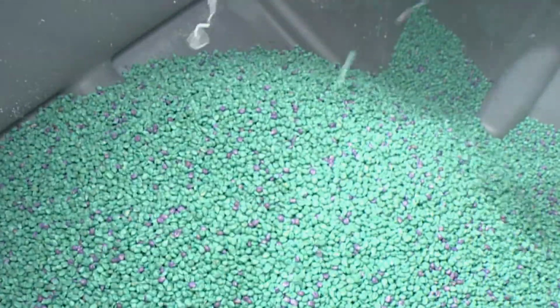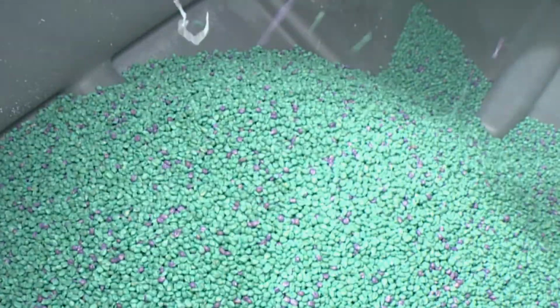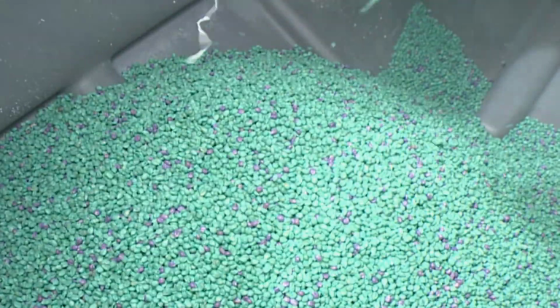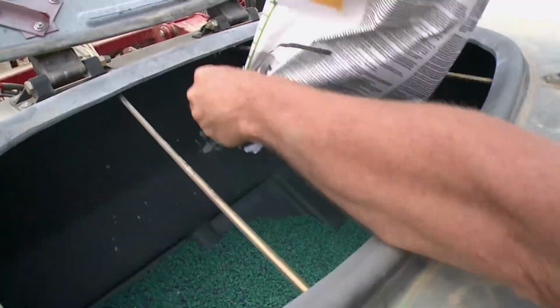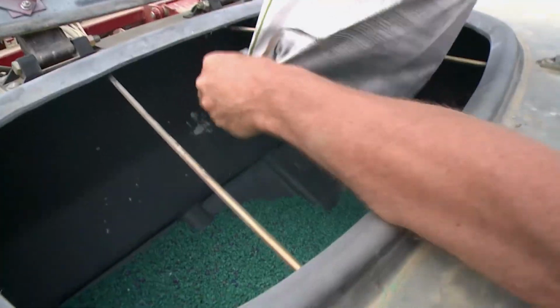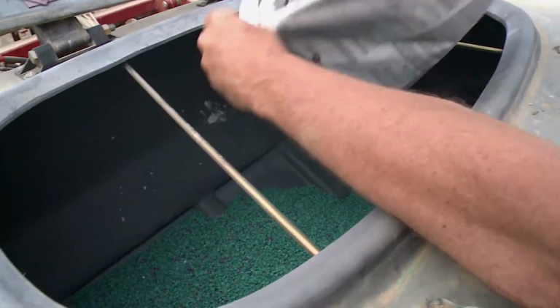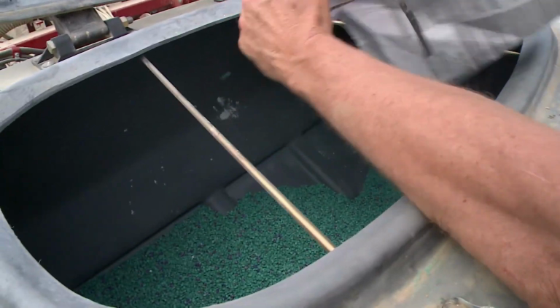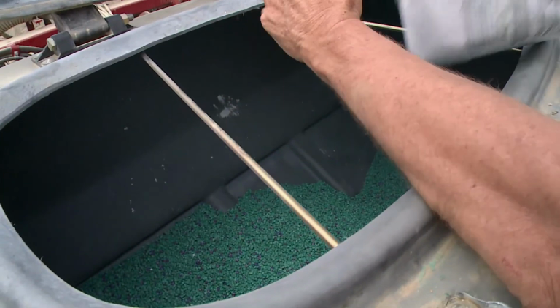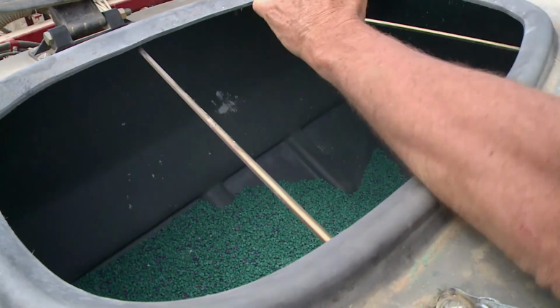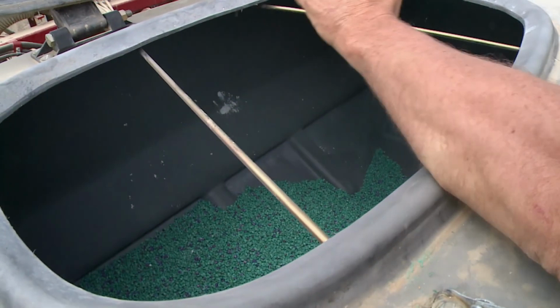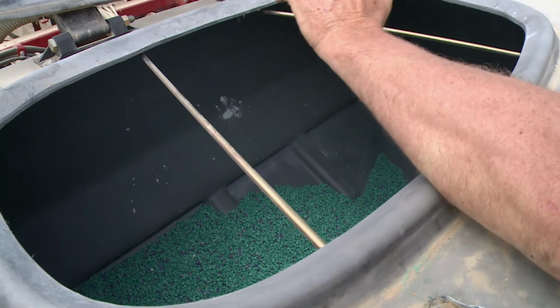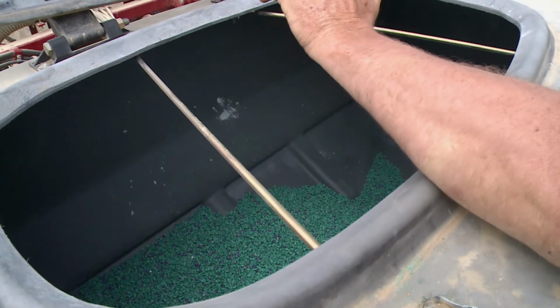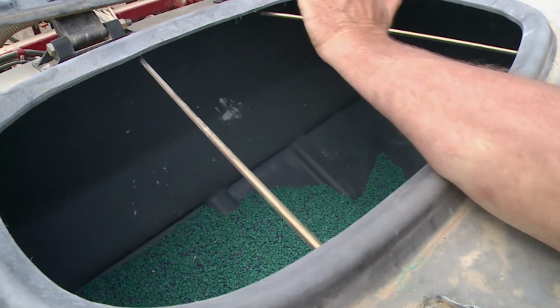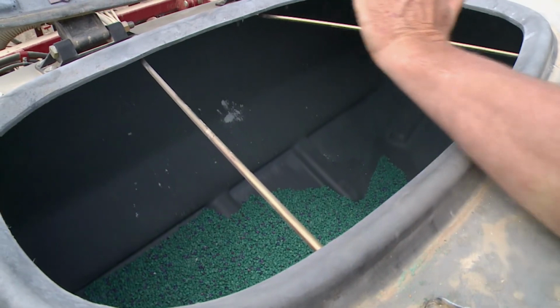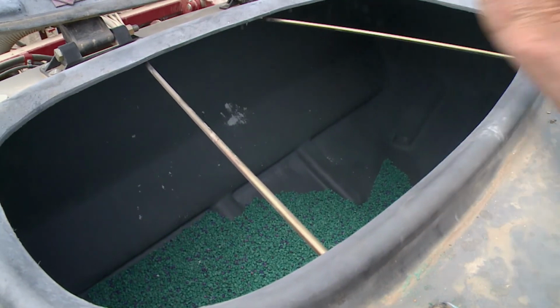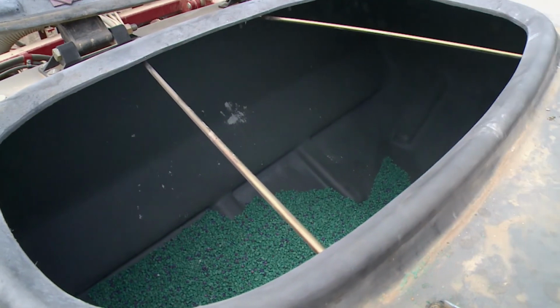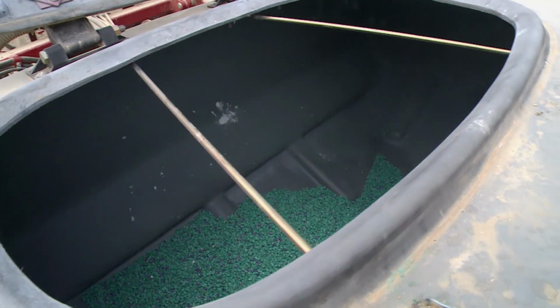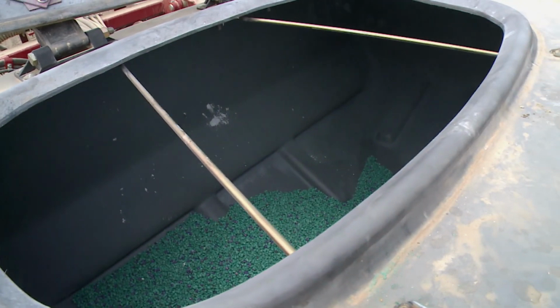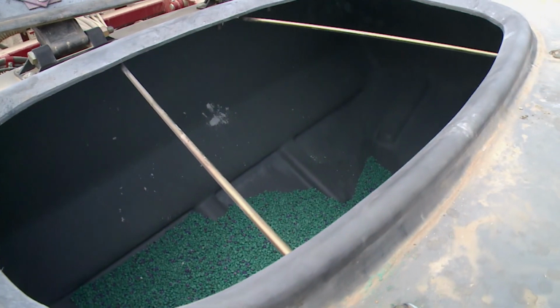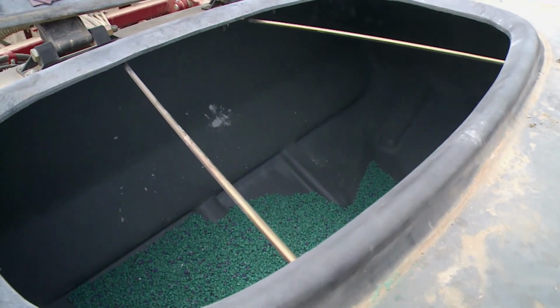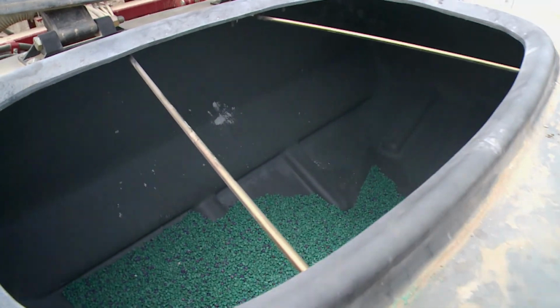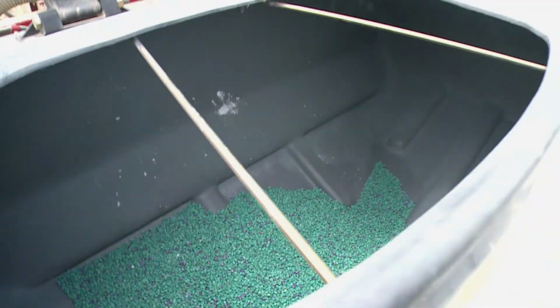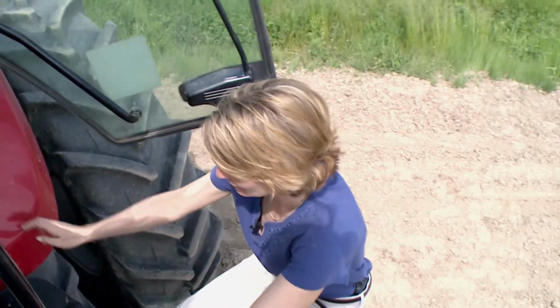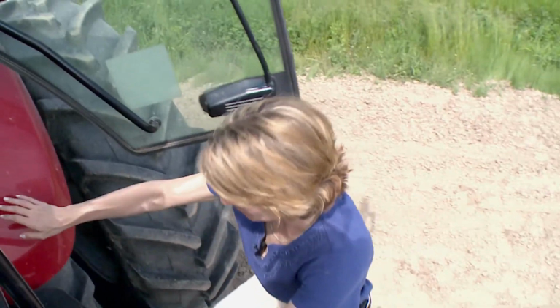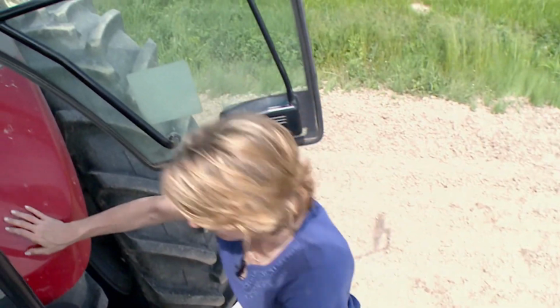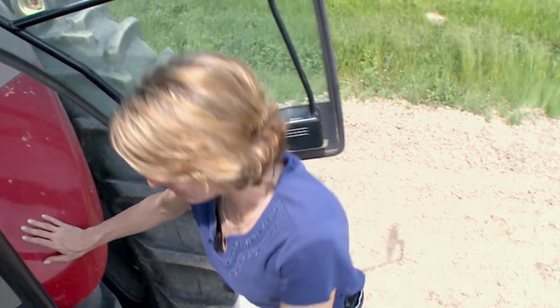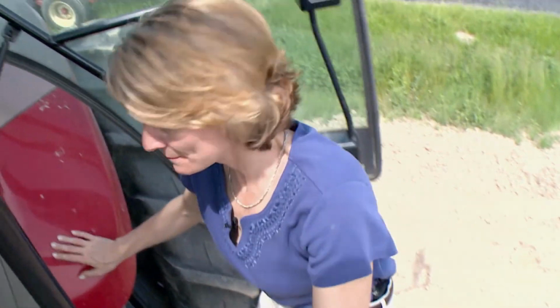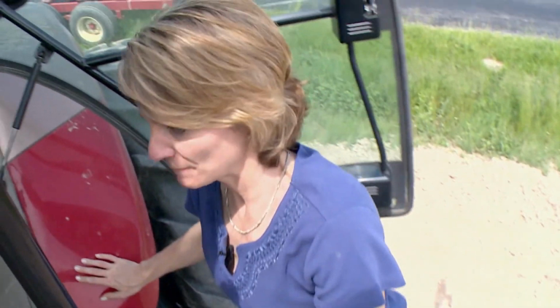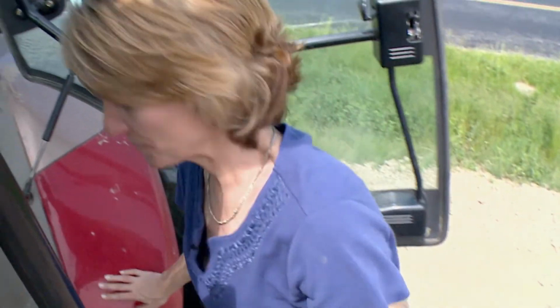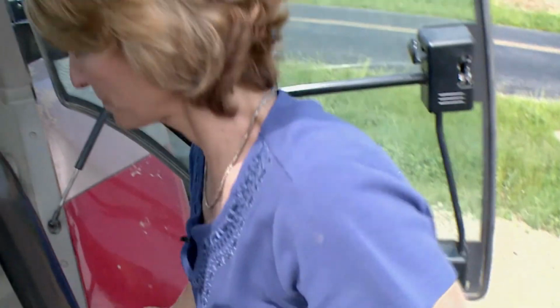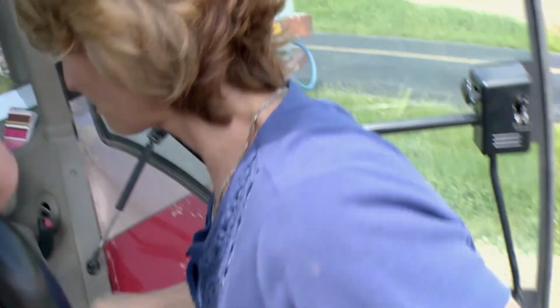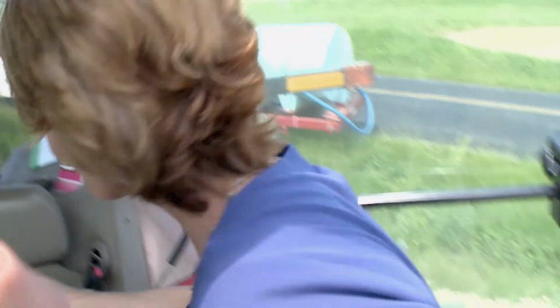That means less wasted seed. After the planter is loaded, it's time to see what this thing can do.